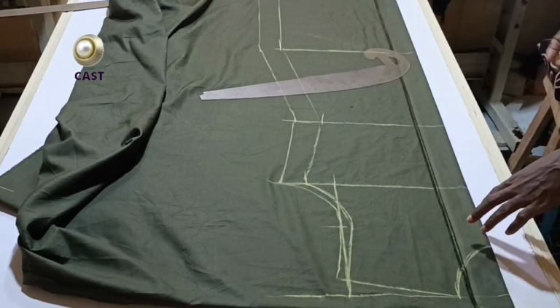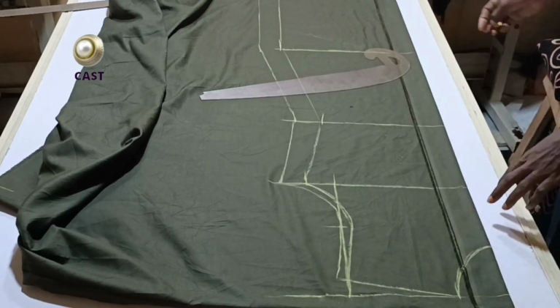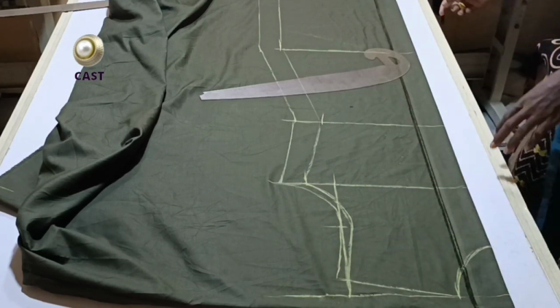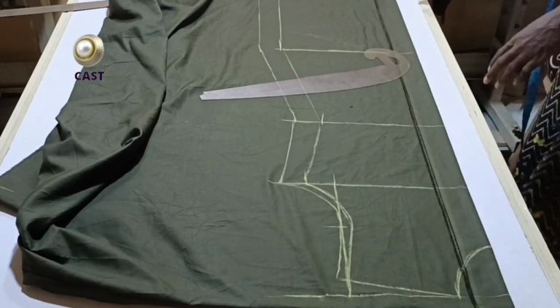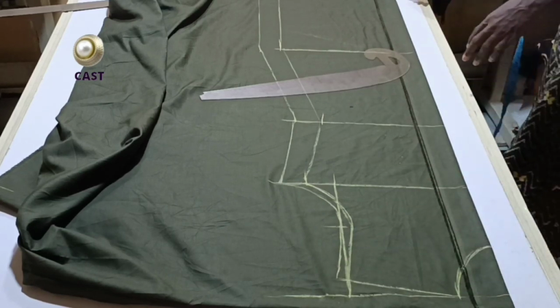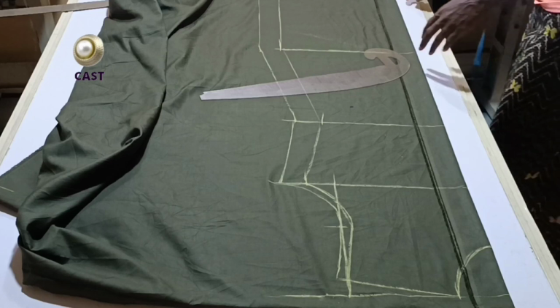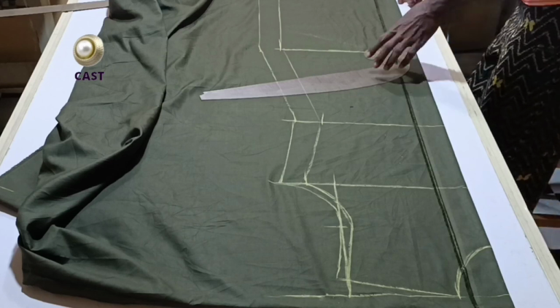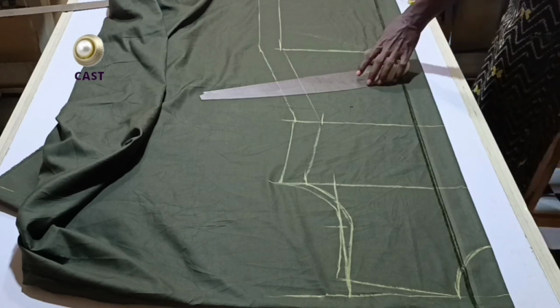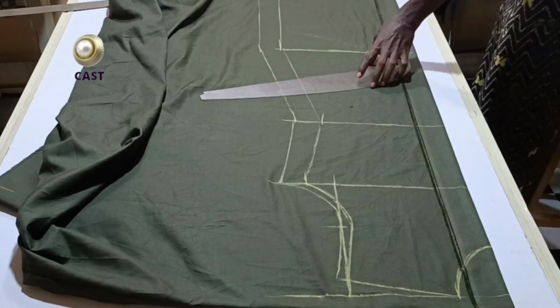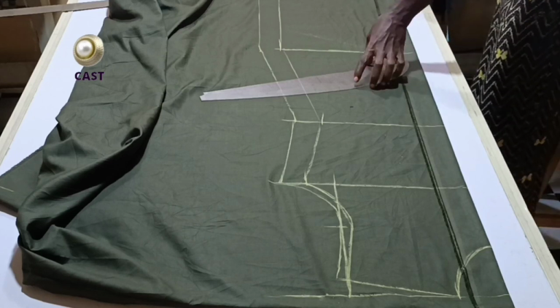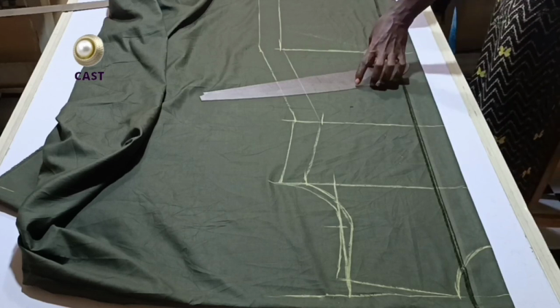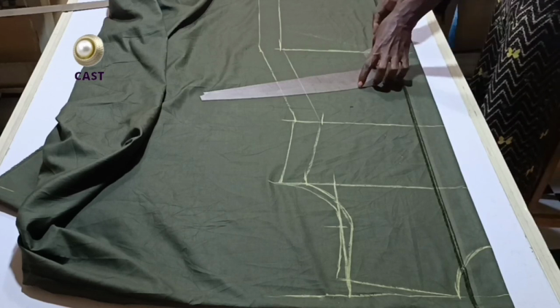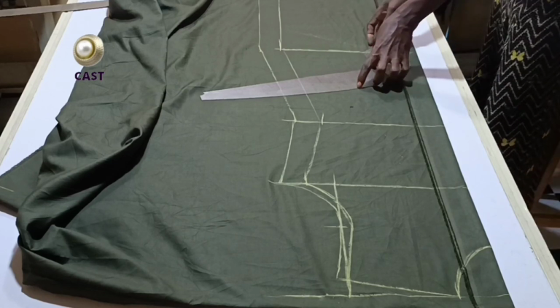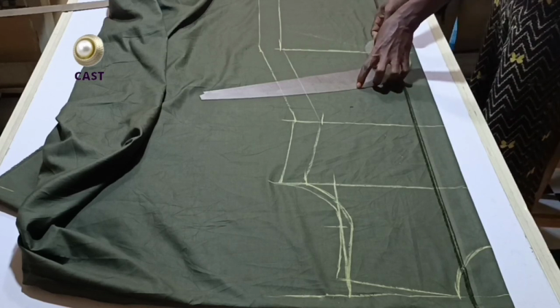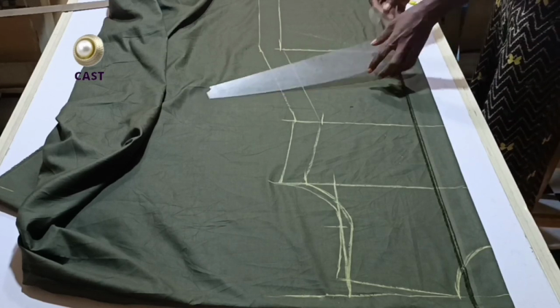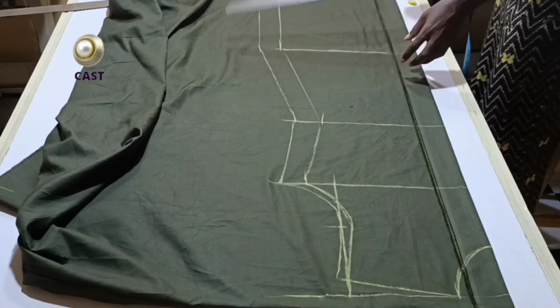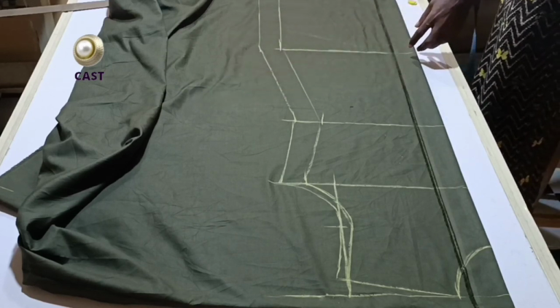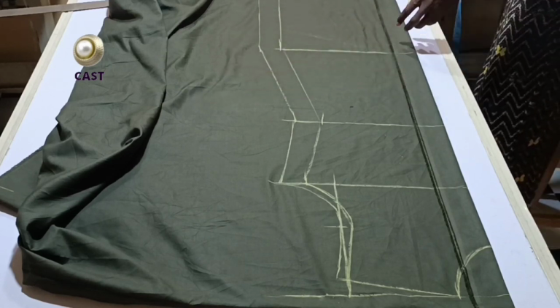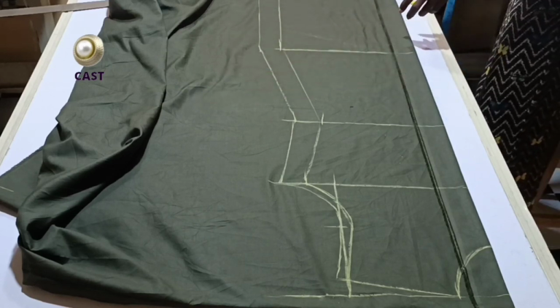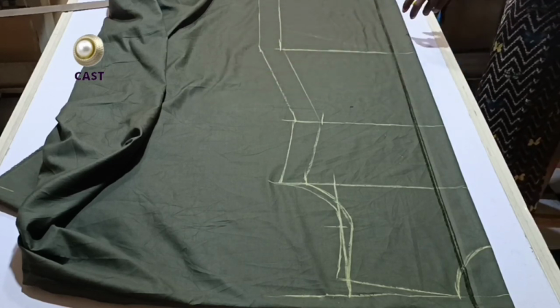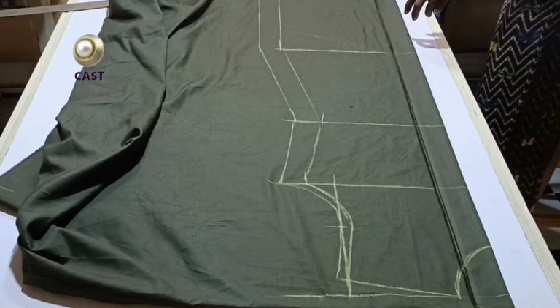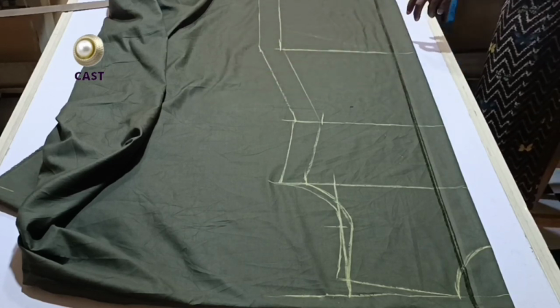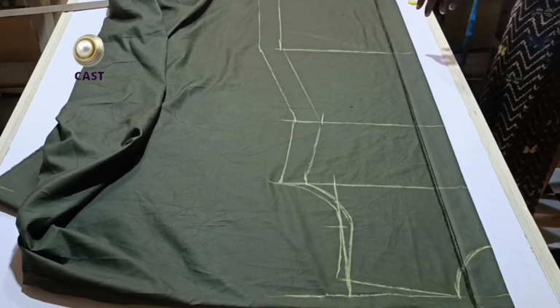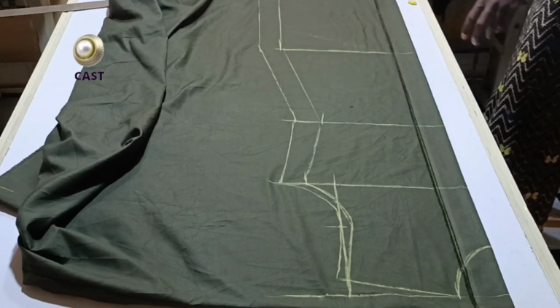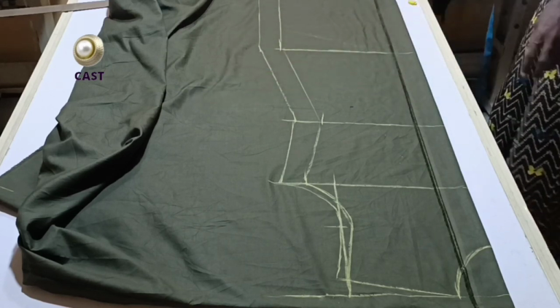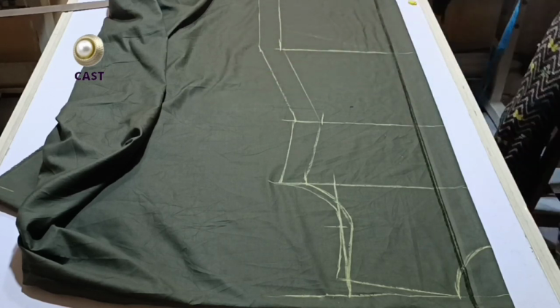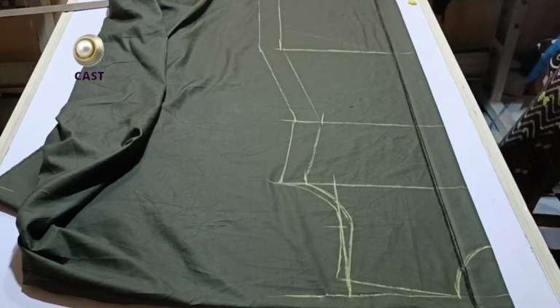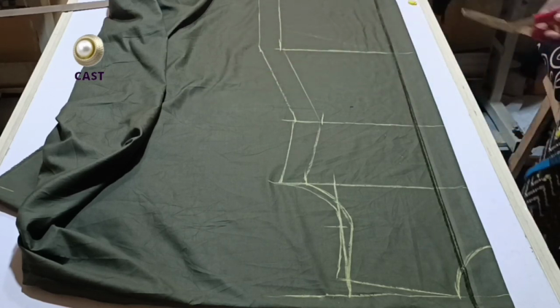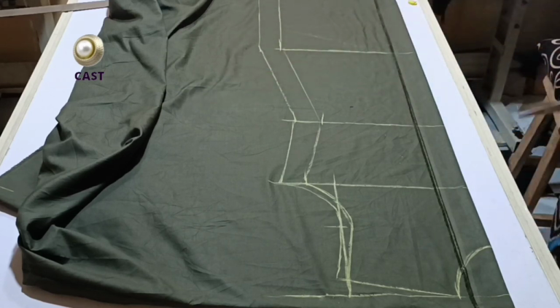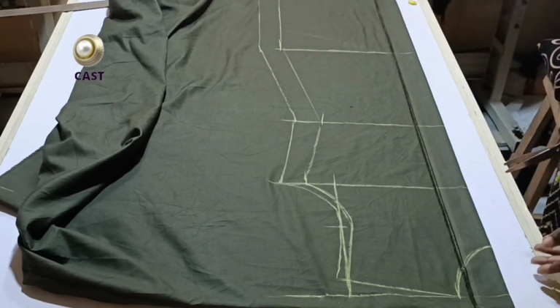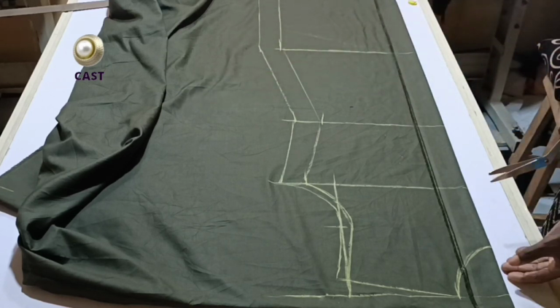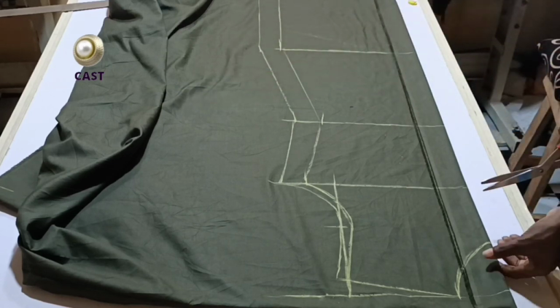We are done with the front bodice, so I'll go ahead and cut it out now.